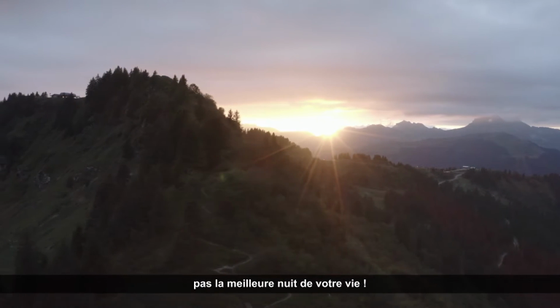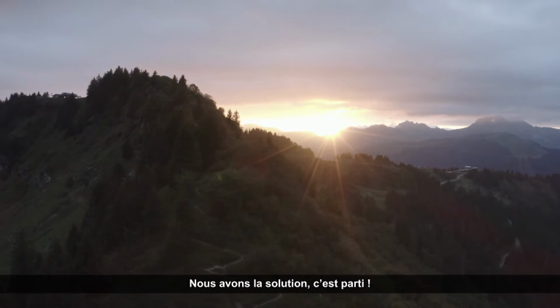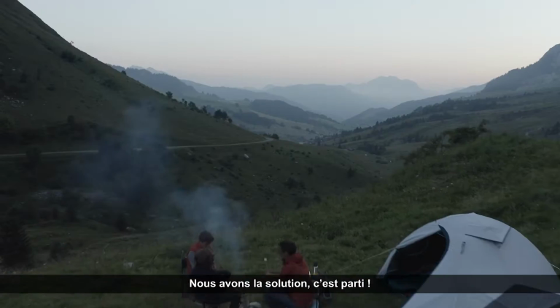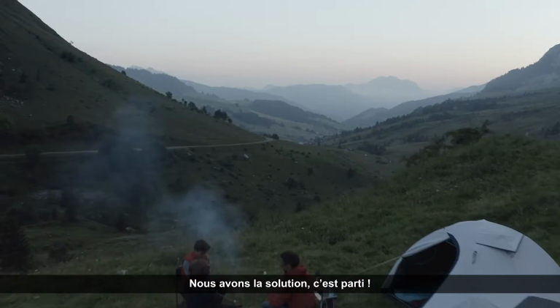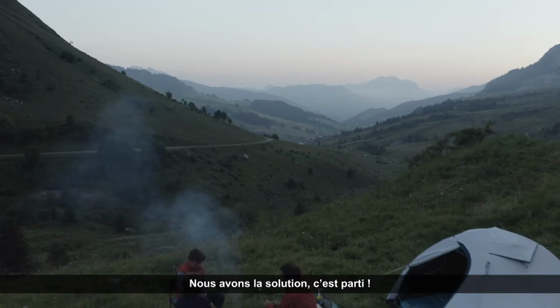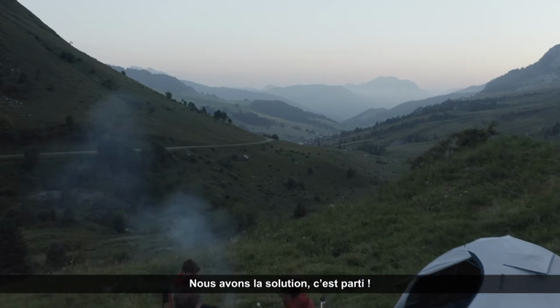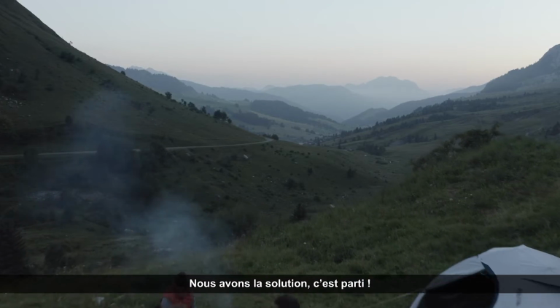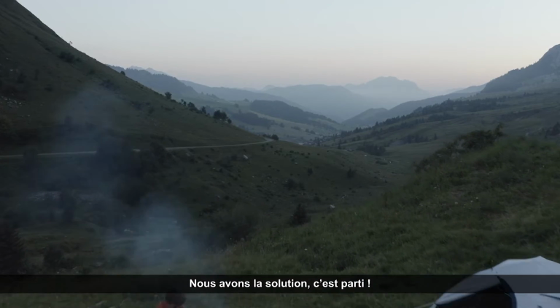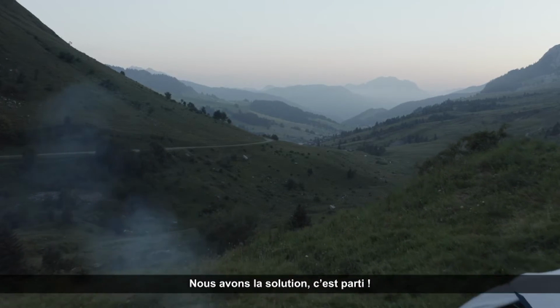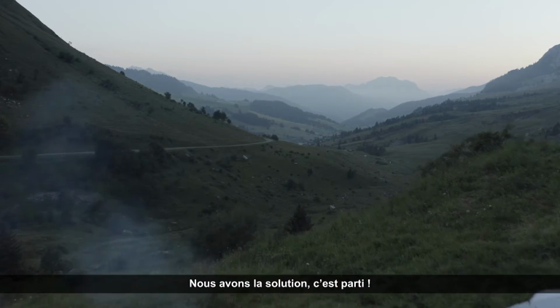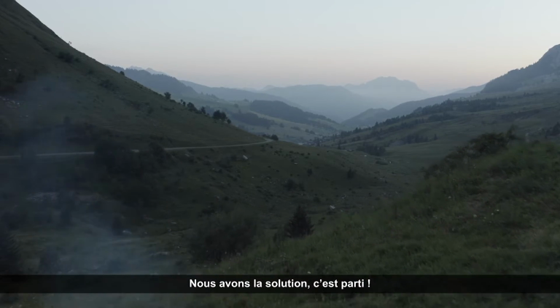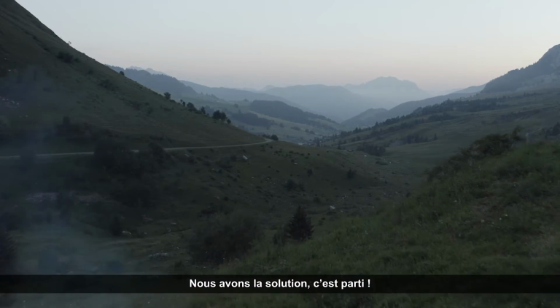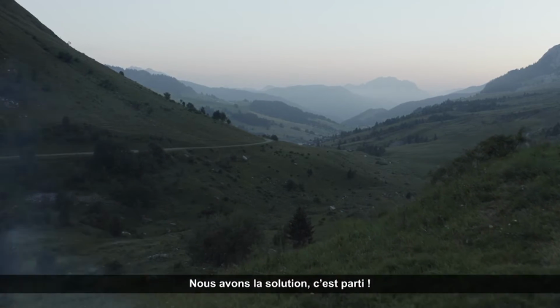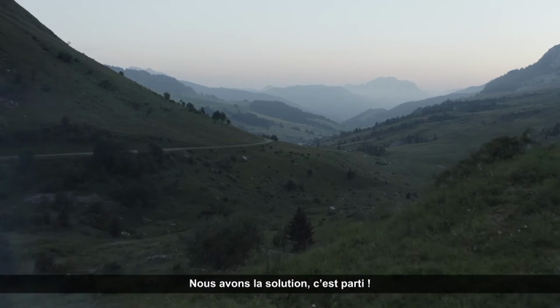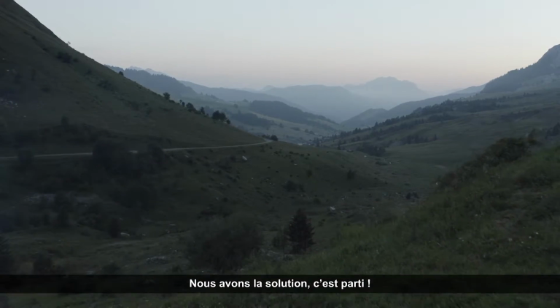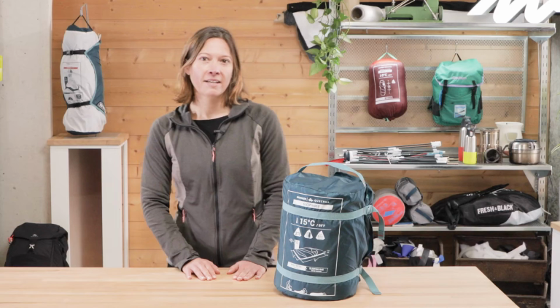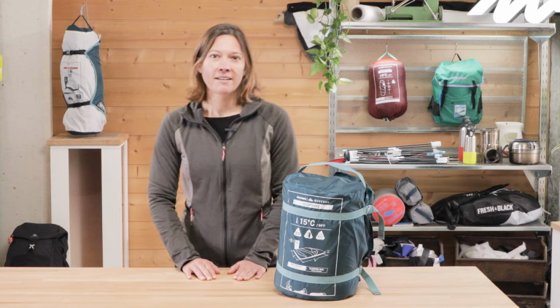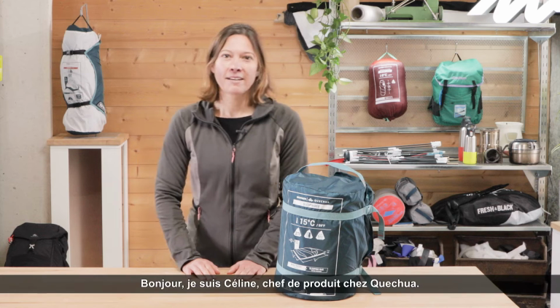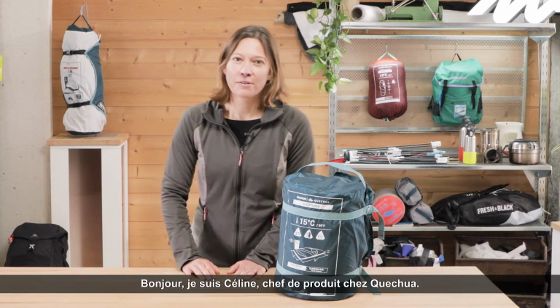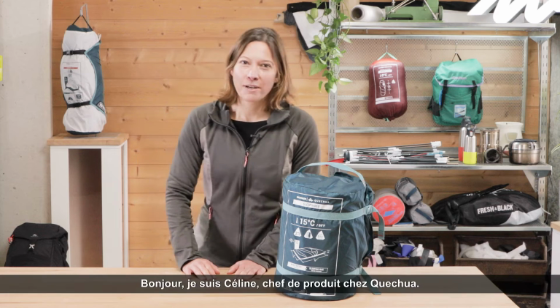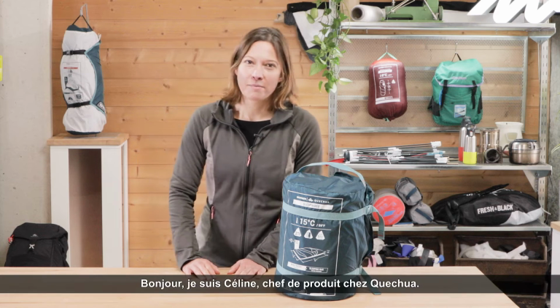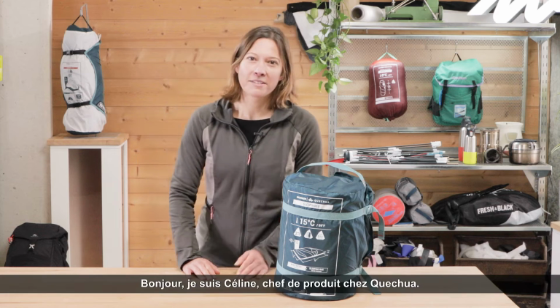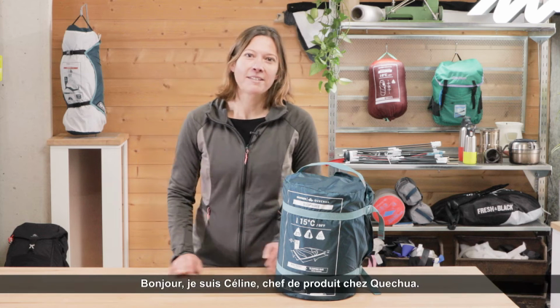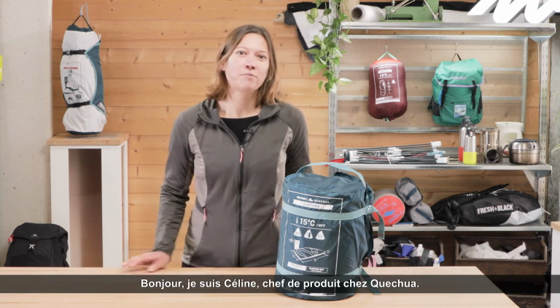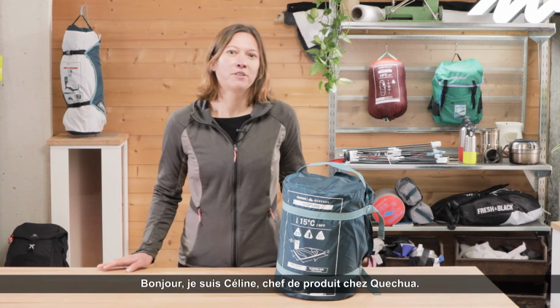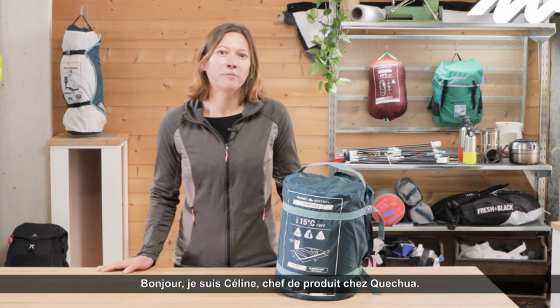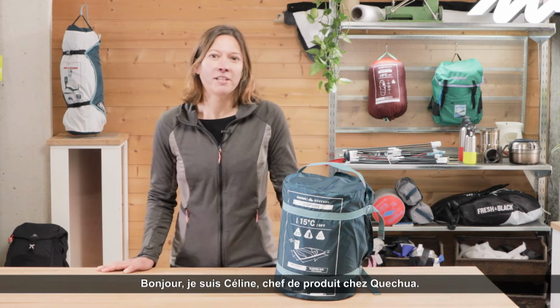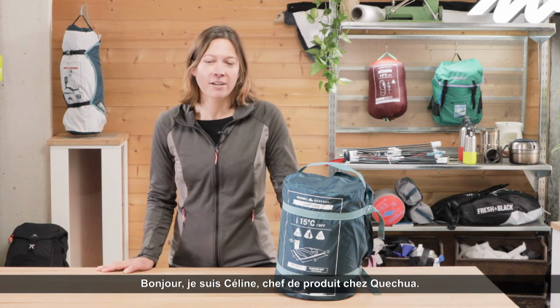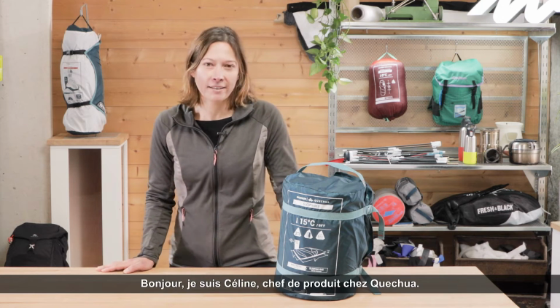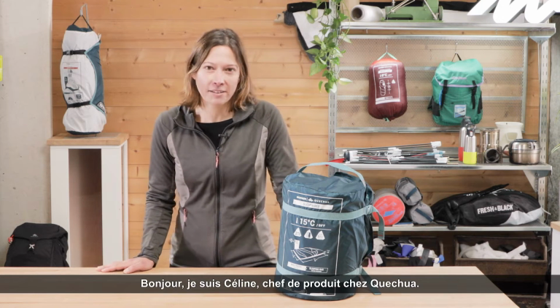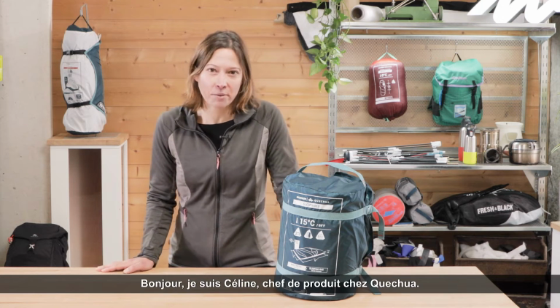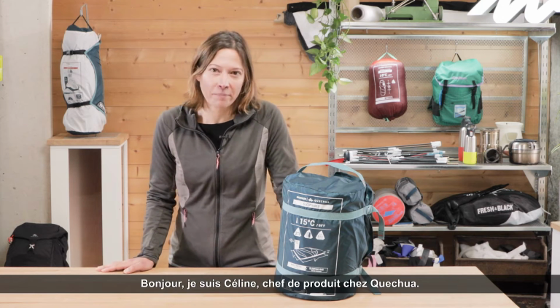We have the solution, let's see it. Hello, I'm Céline, Product Manager at Keshoa.